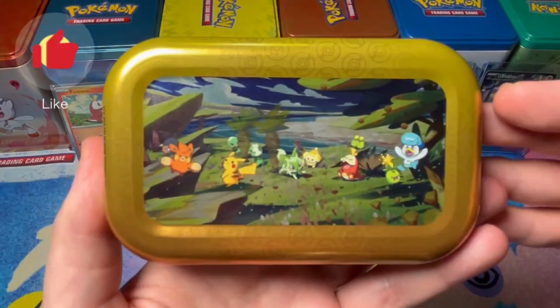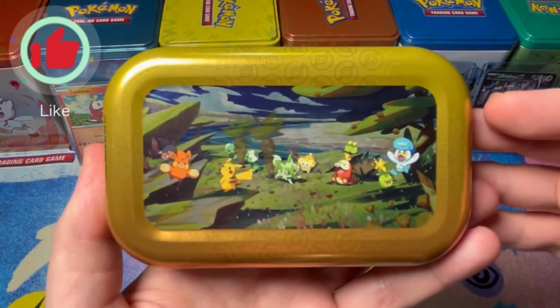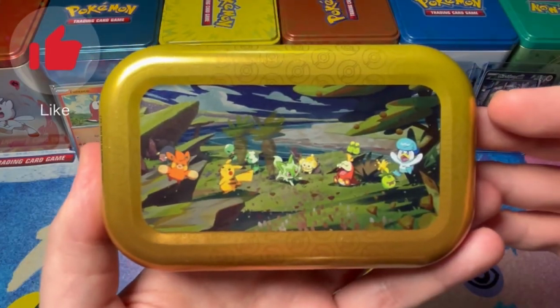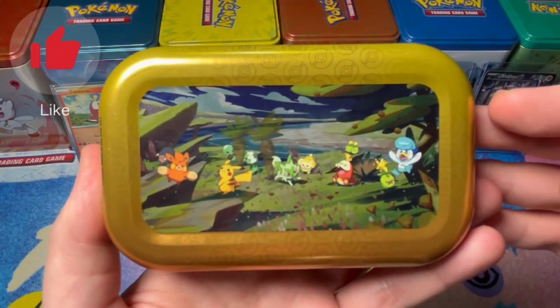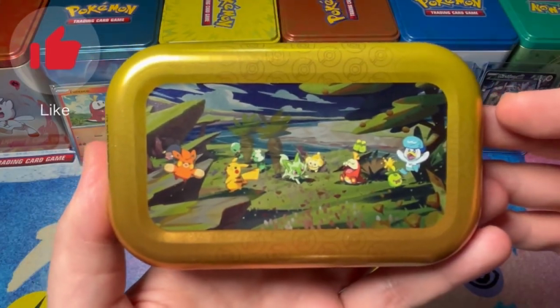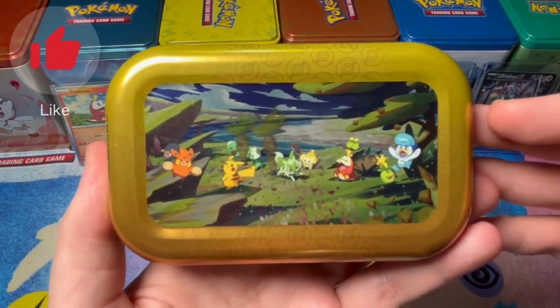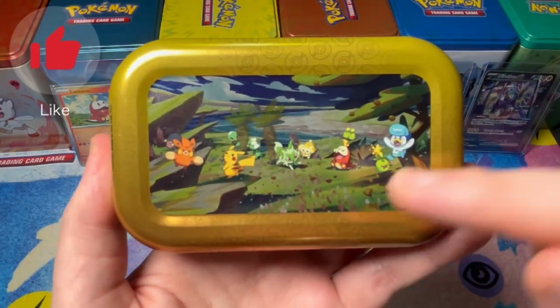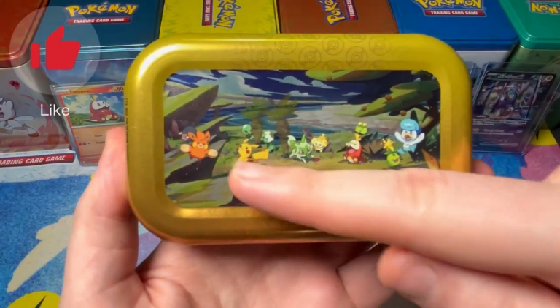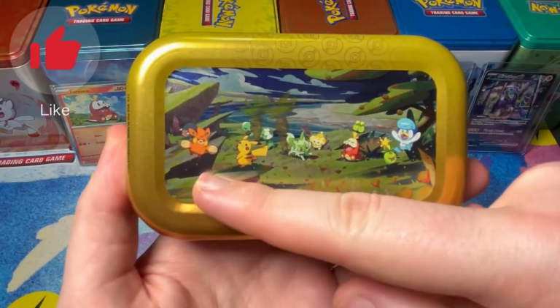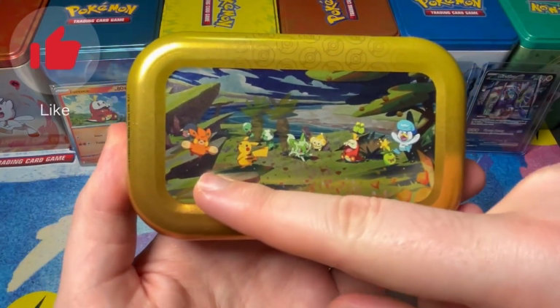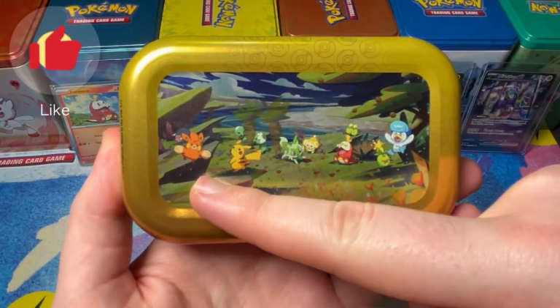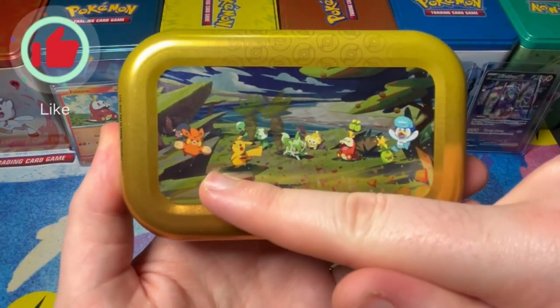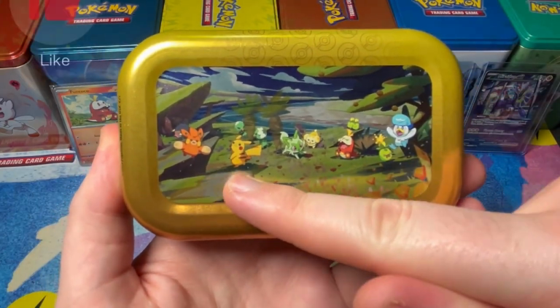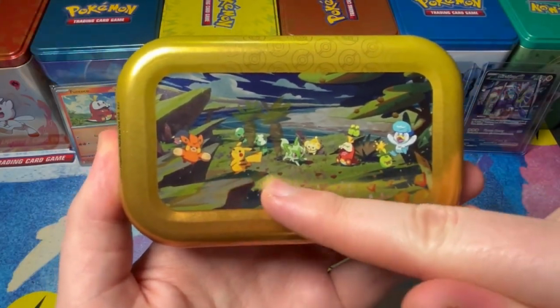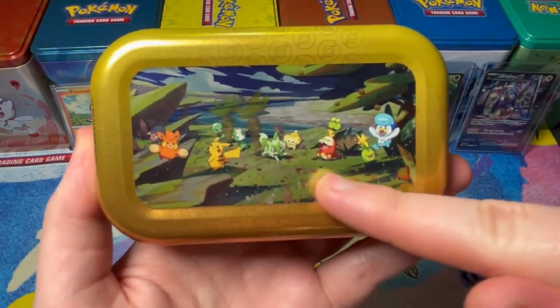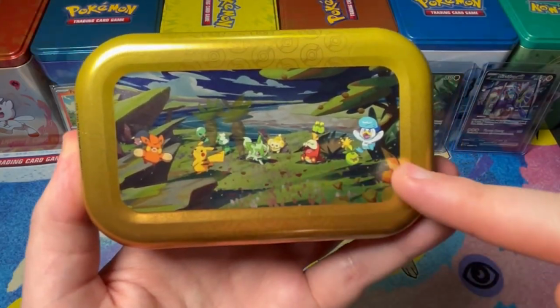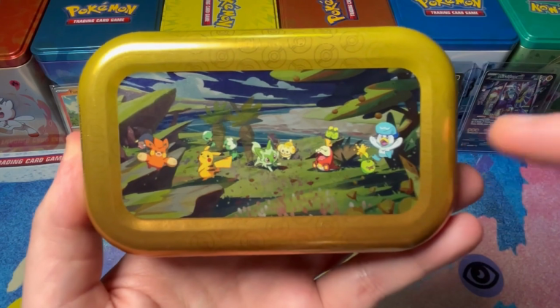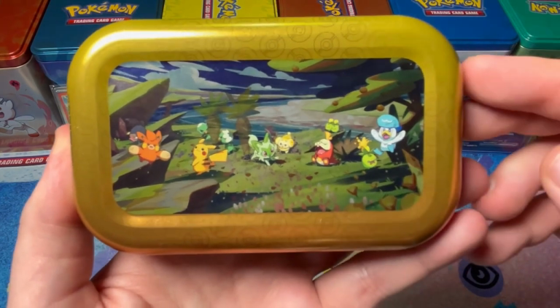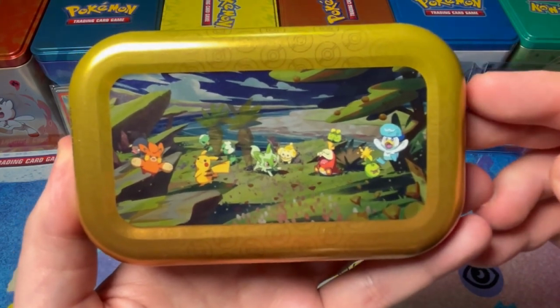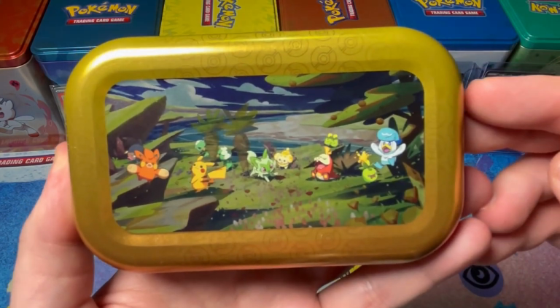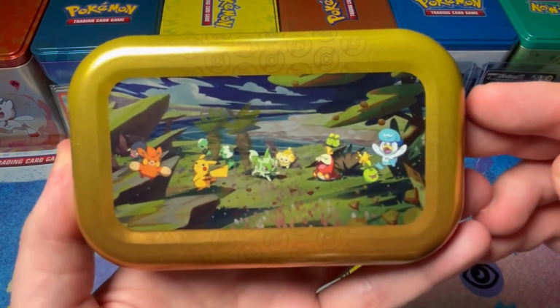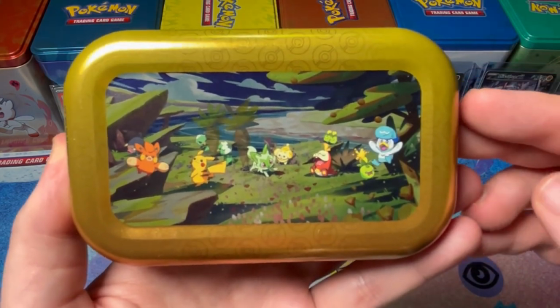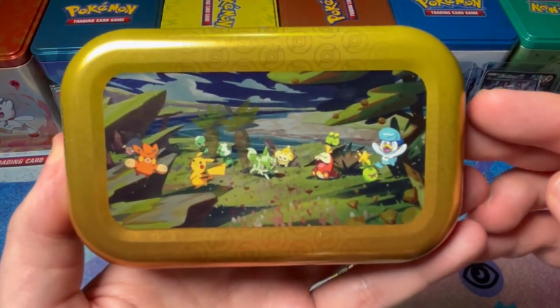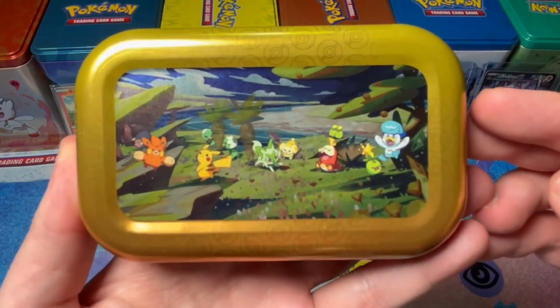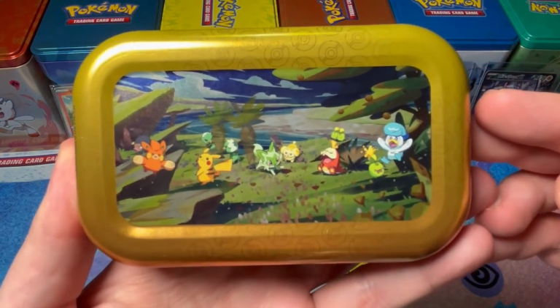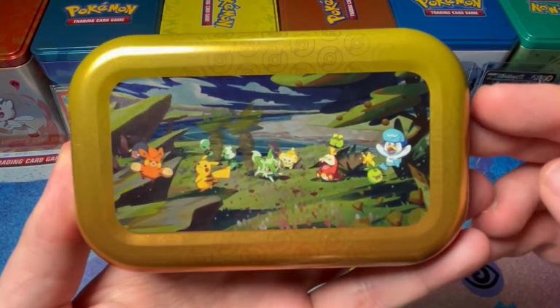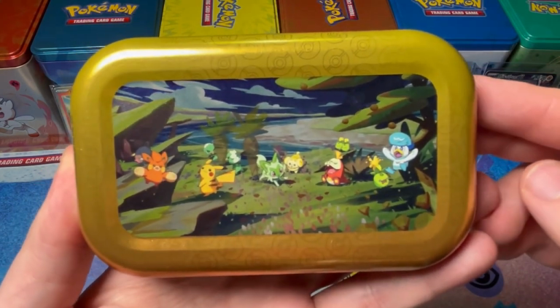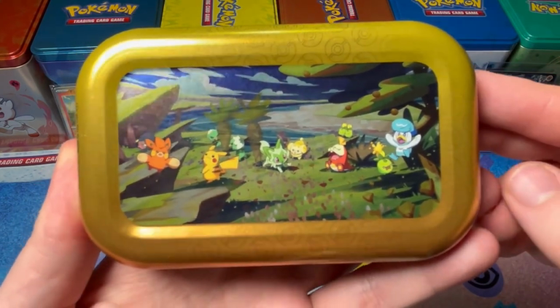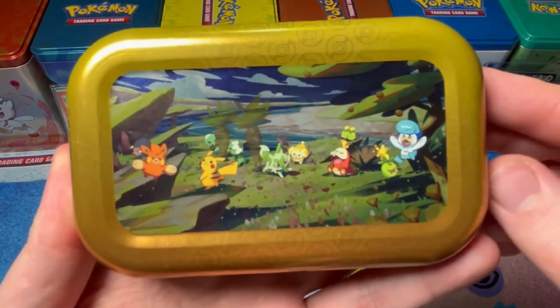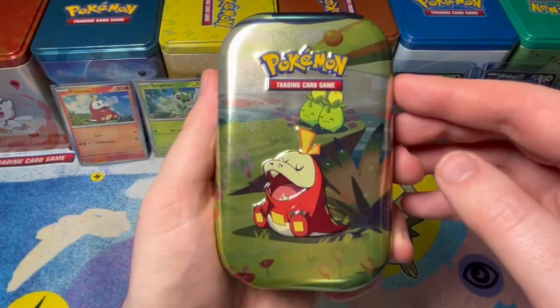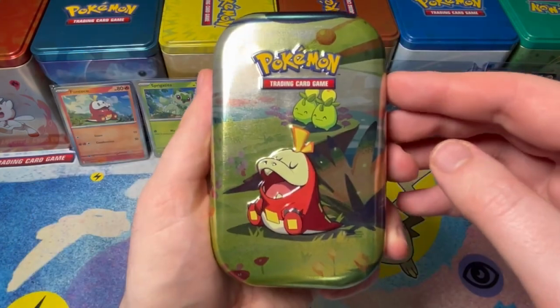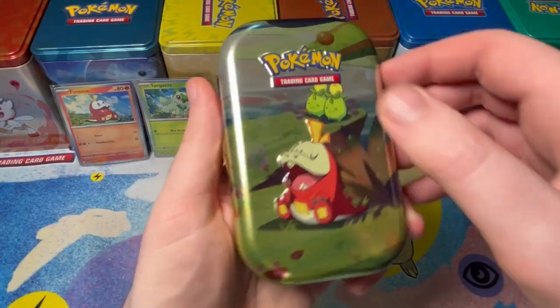Just like the Crown Zenith tins, look at the back — you've got all the characters. That's what the art card is going to look like when it's complete. How cool! Let's open Fae Coco!